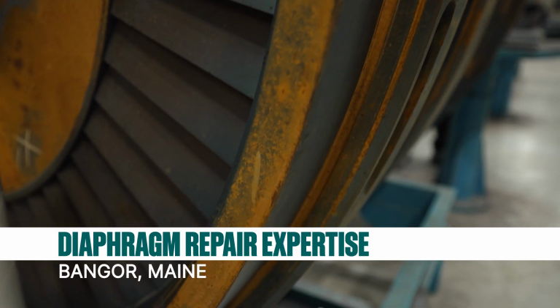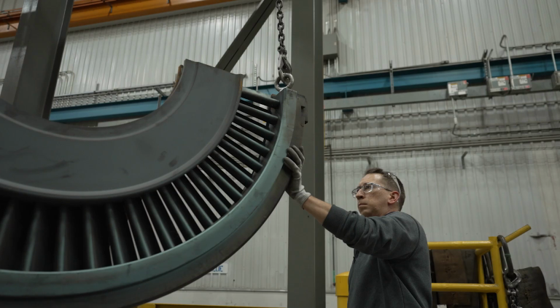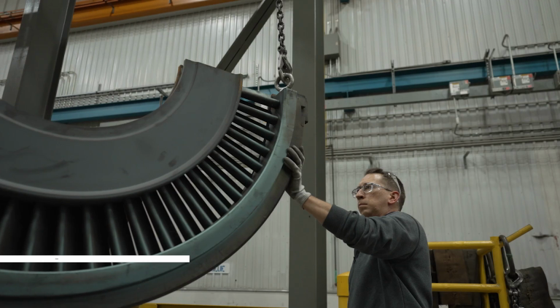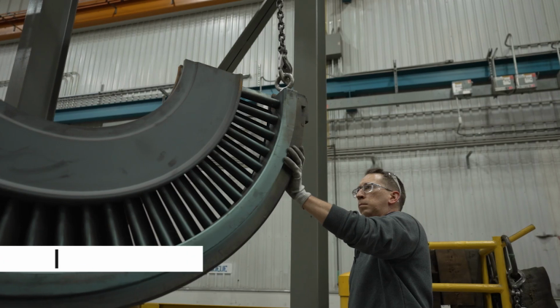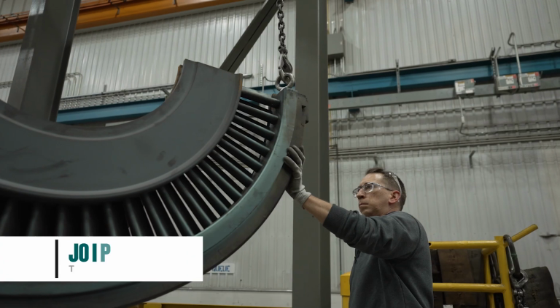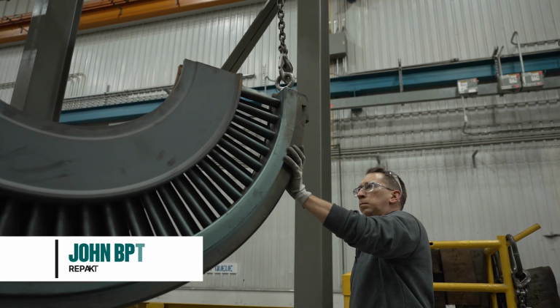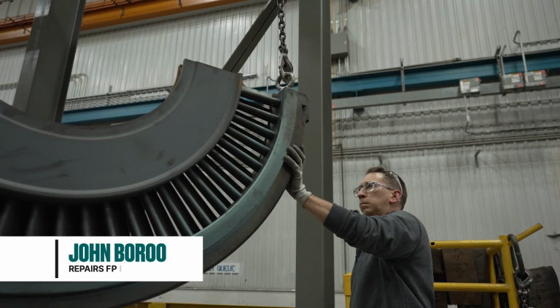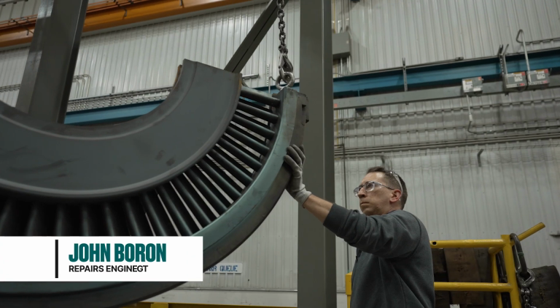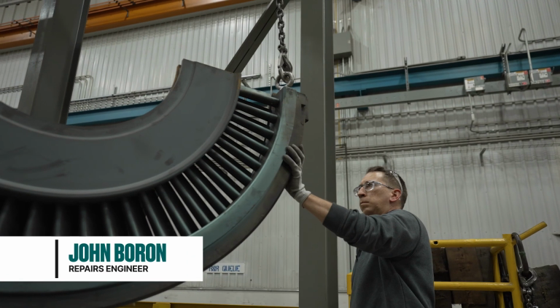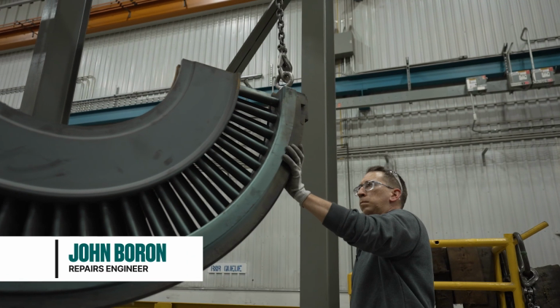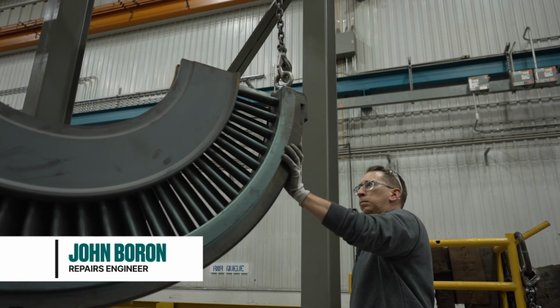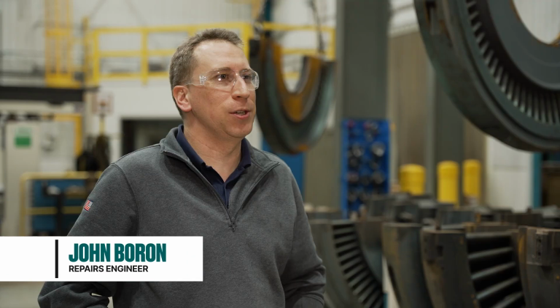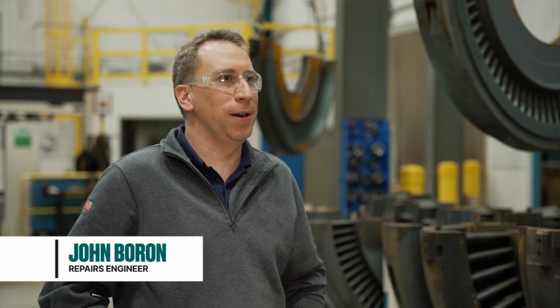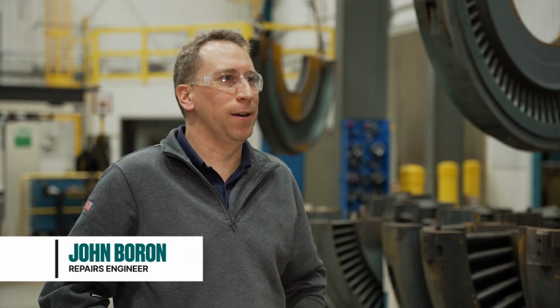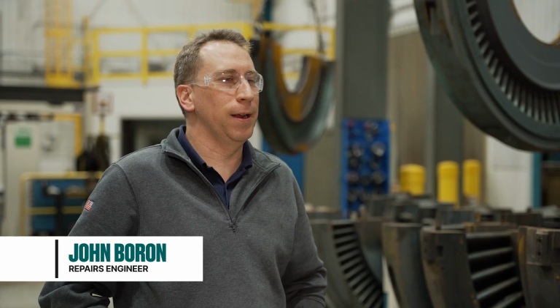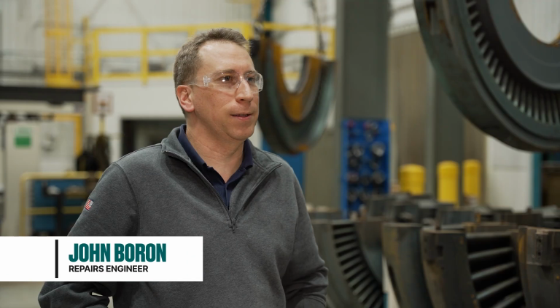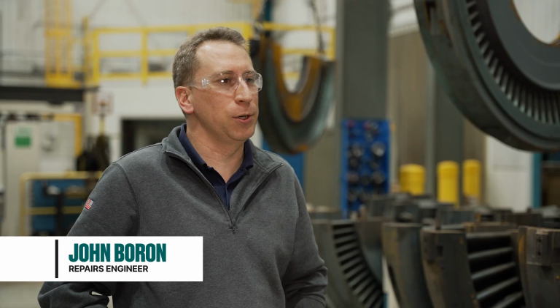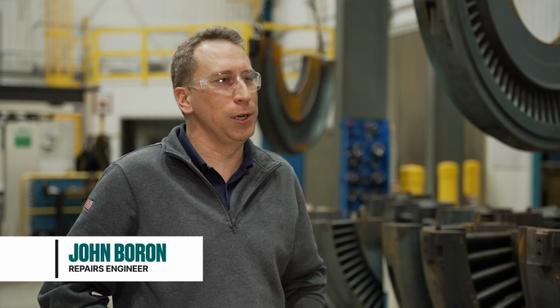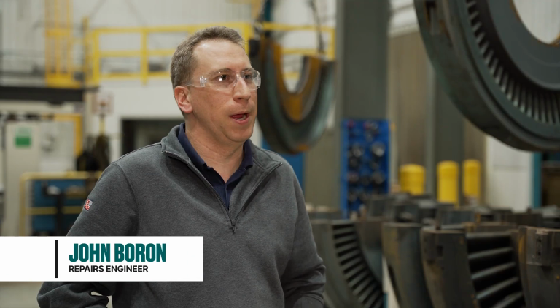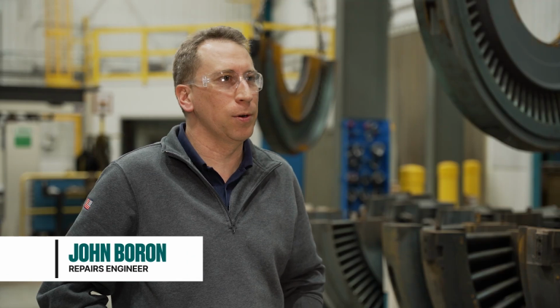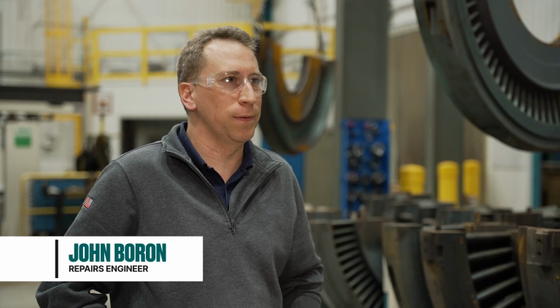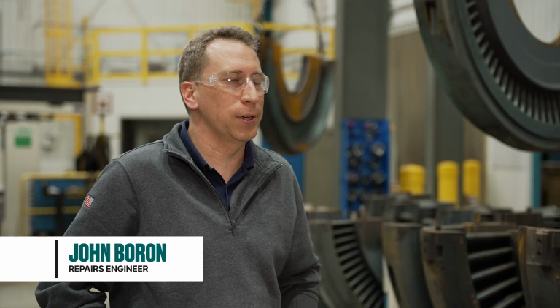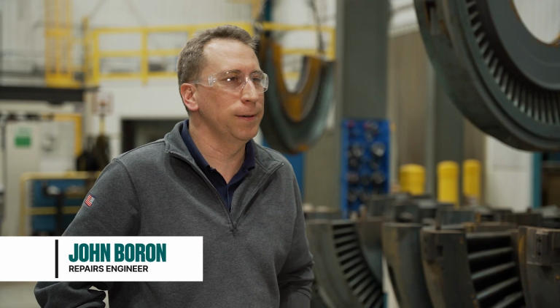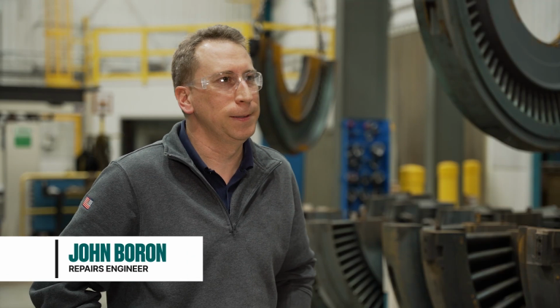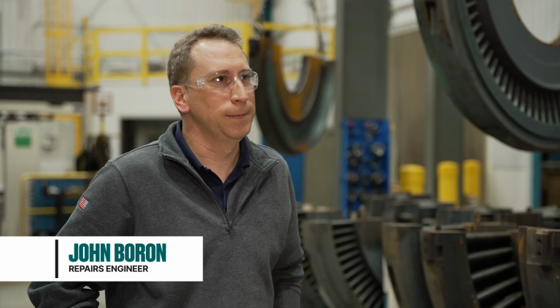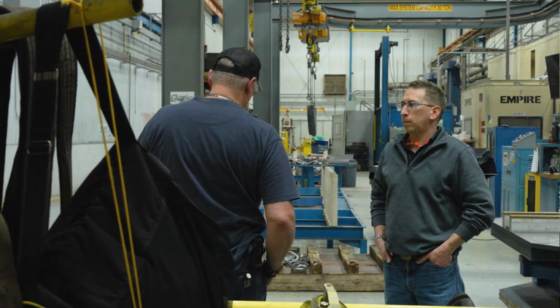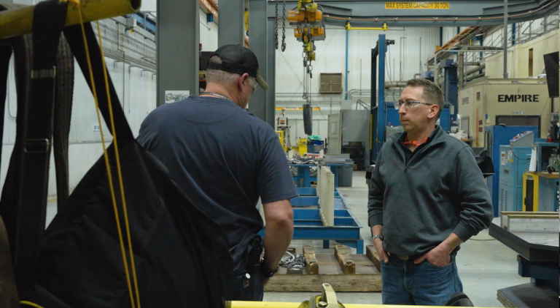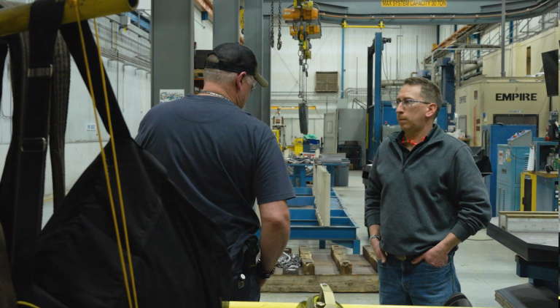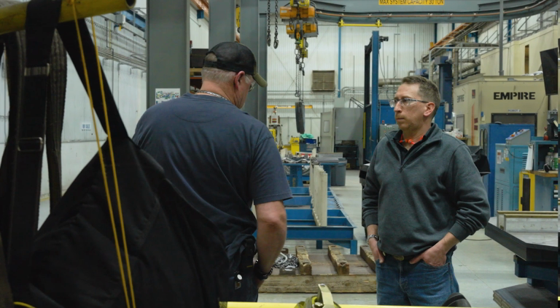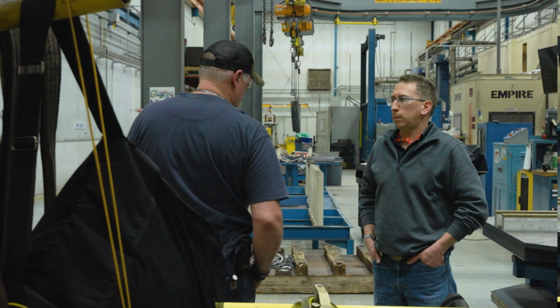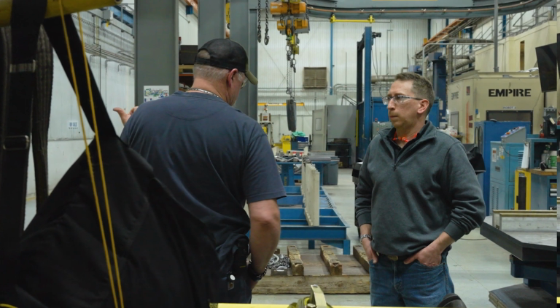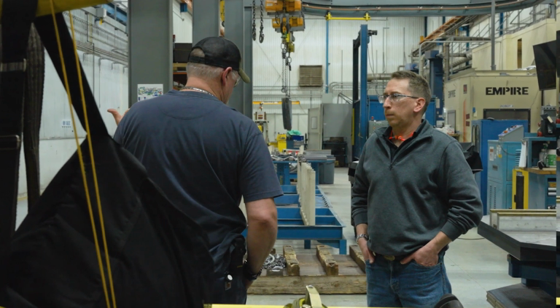I'm John Boron. I'm the diaphragm repairs engineer here at GE Bangor Service Center. I've been here about 20 years.